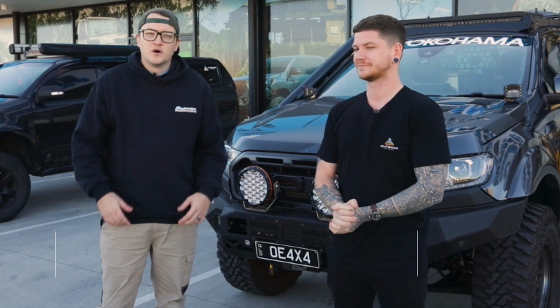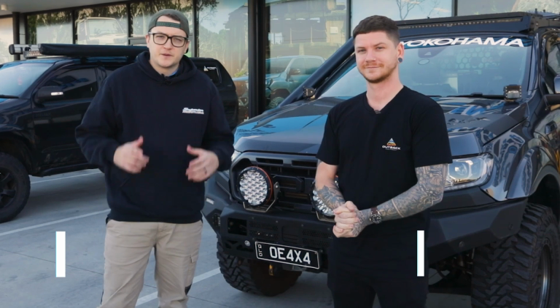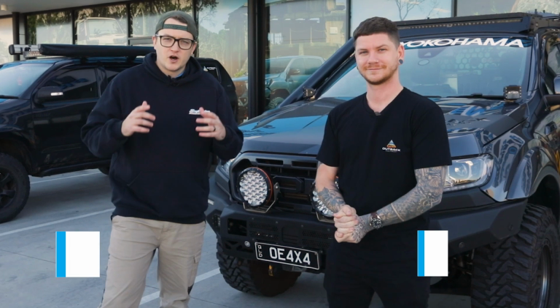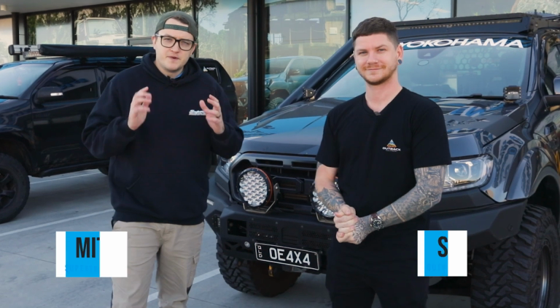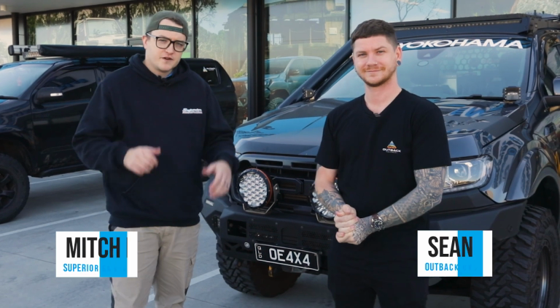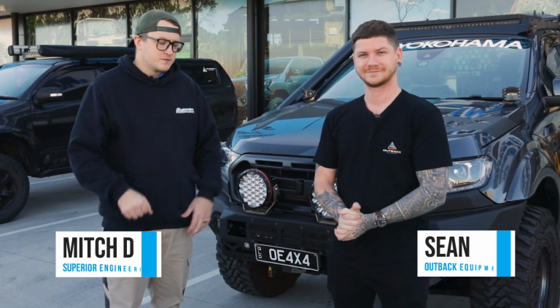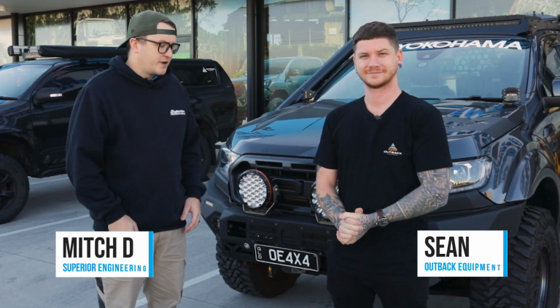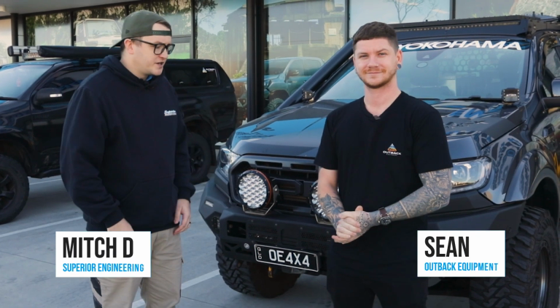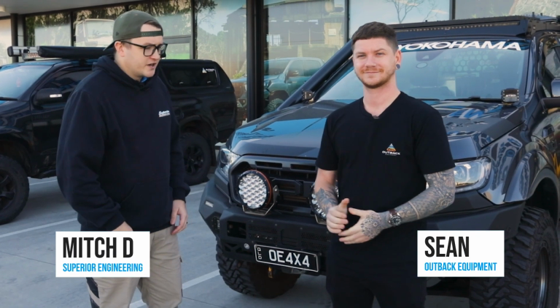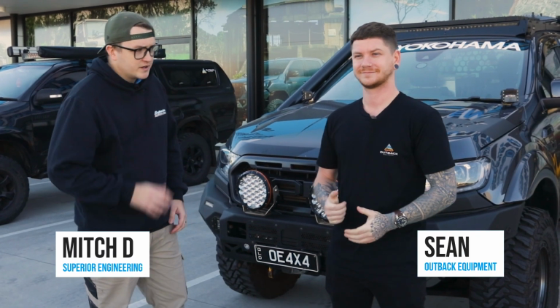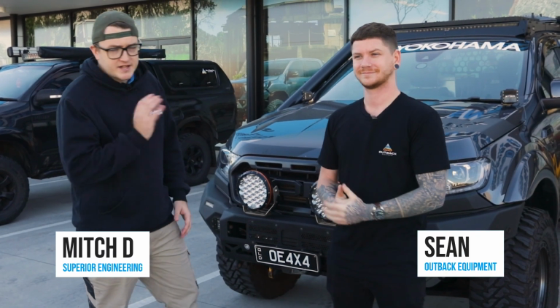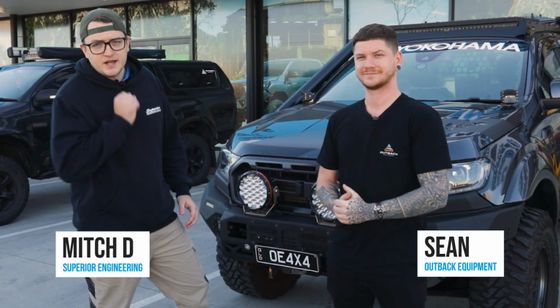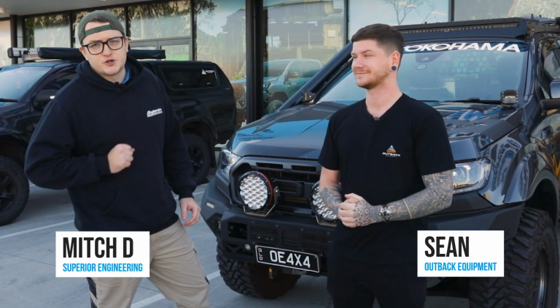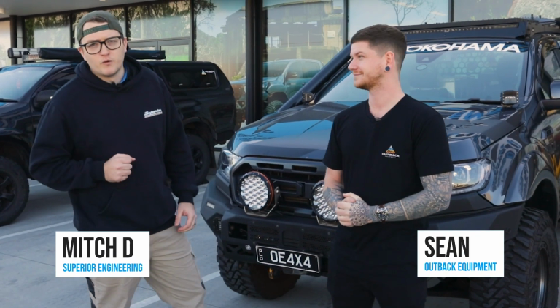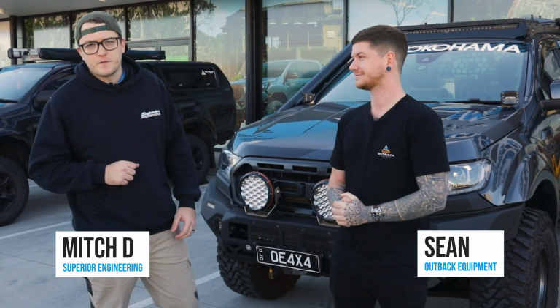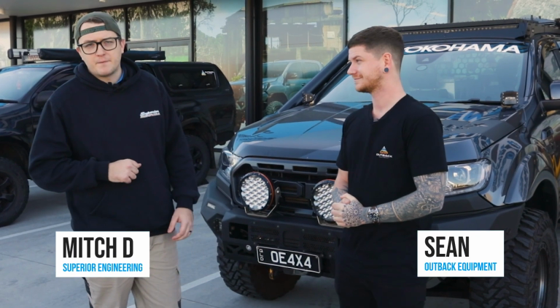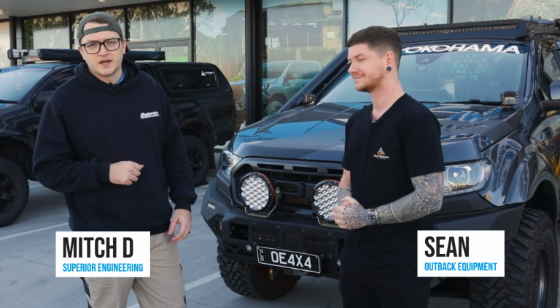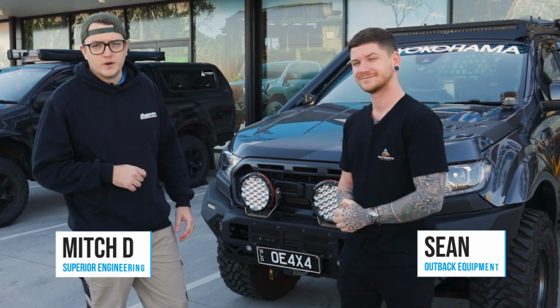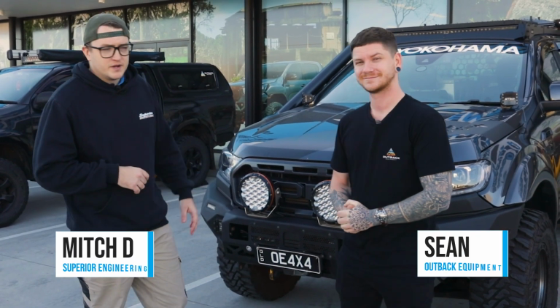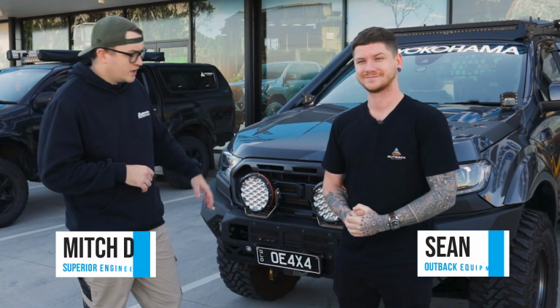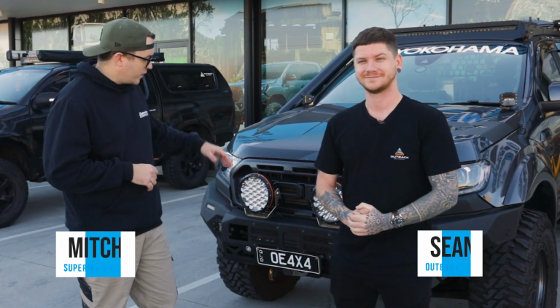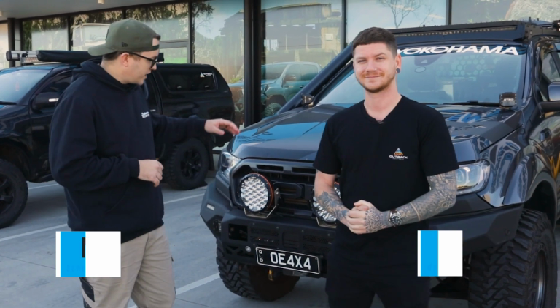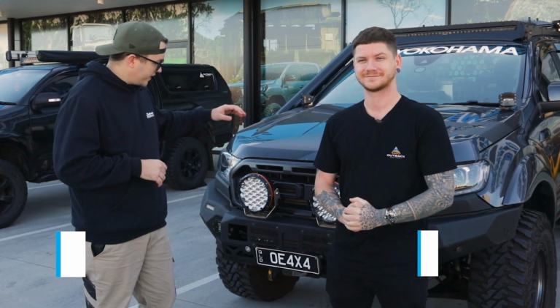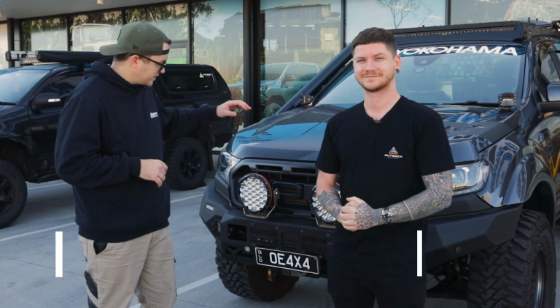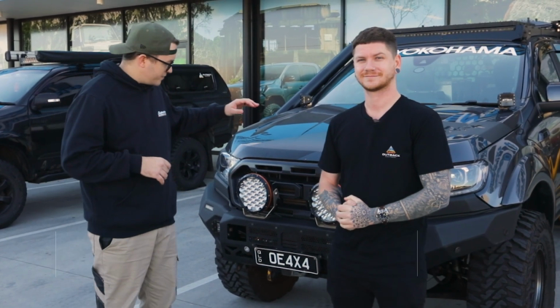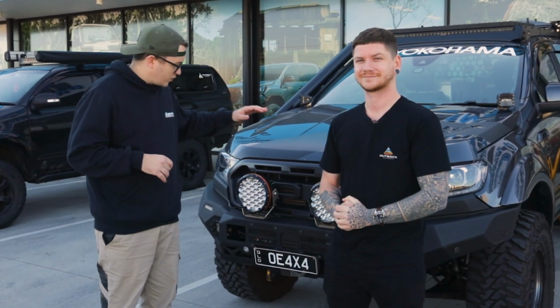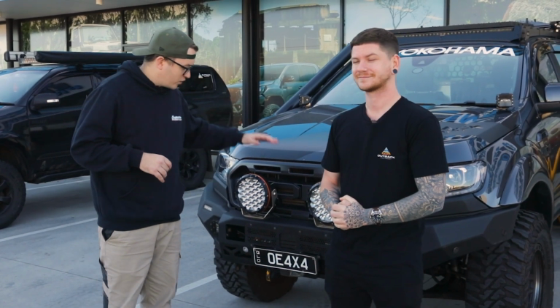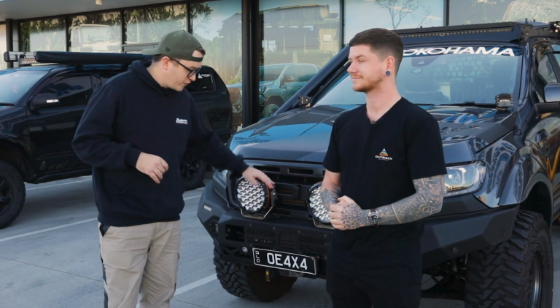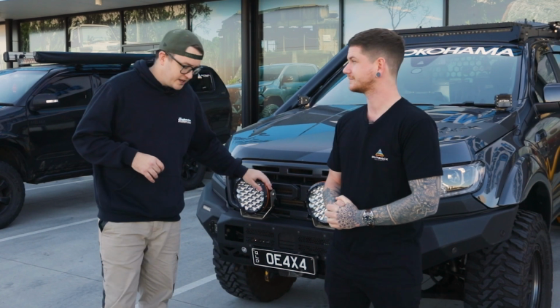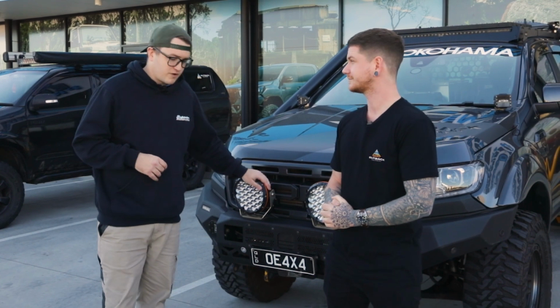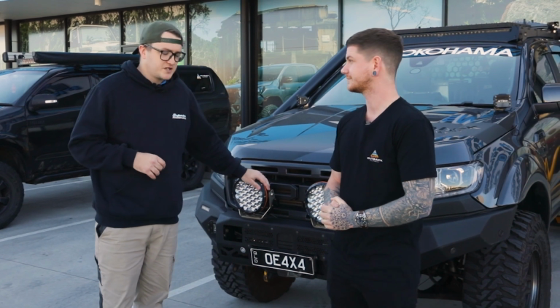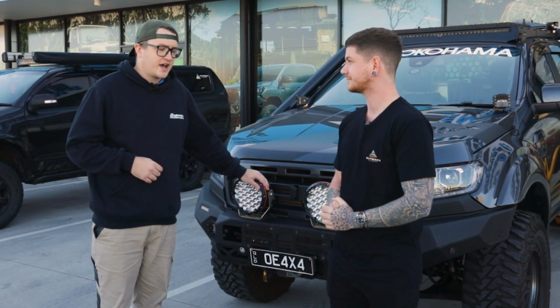What's up guys, Mitch here from Superior Engineering, standing here with Sean from Outback Equipment. We are going to be coil converting his Ranger today.